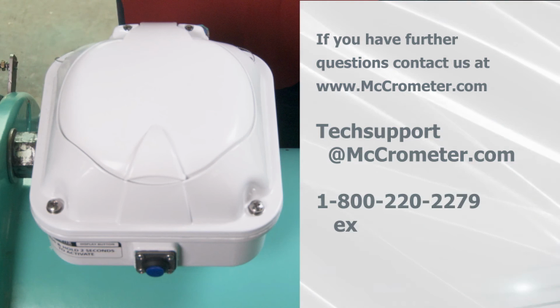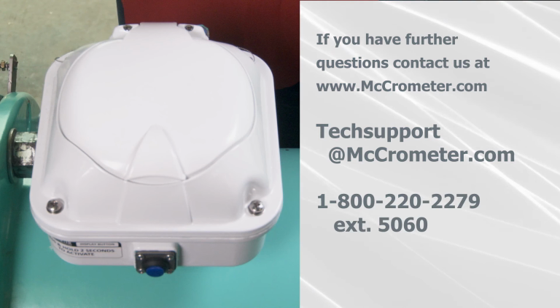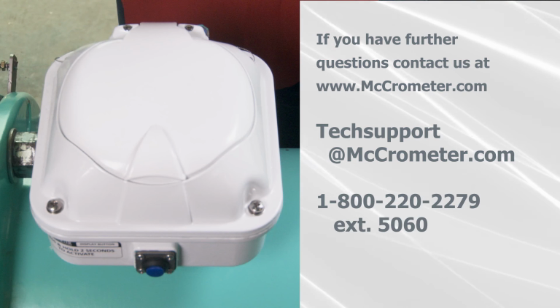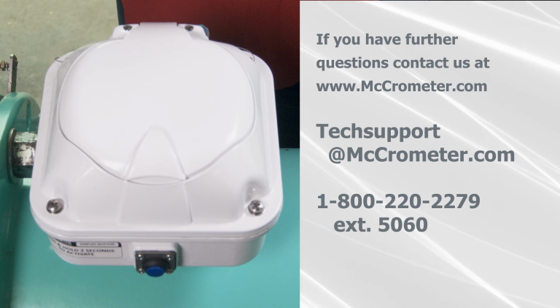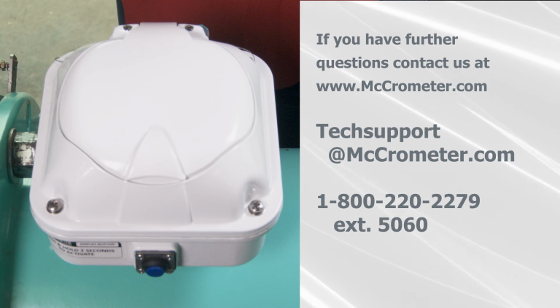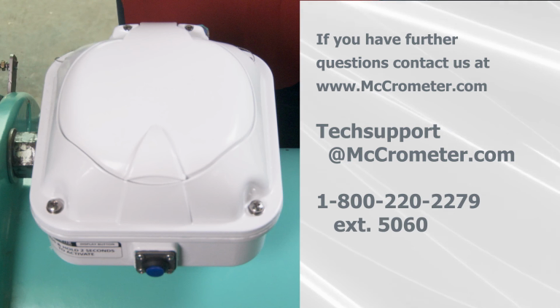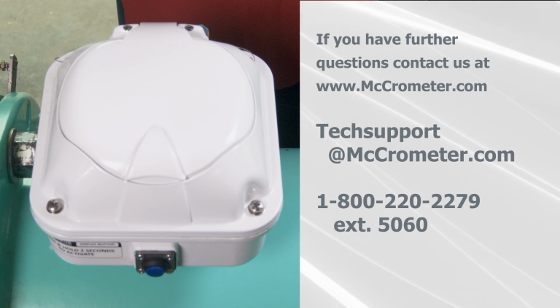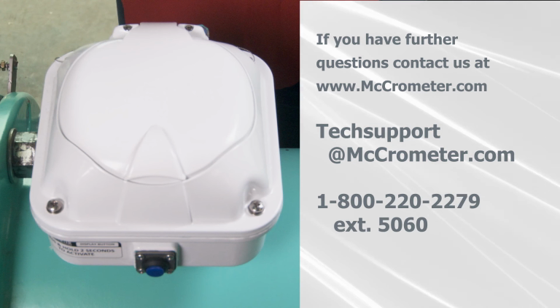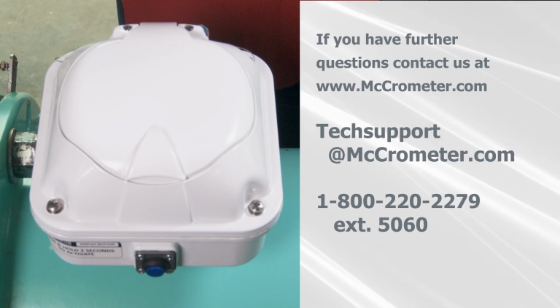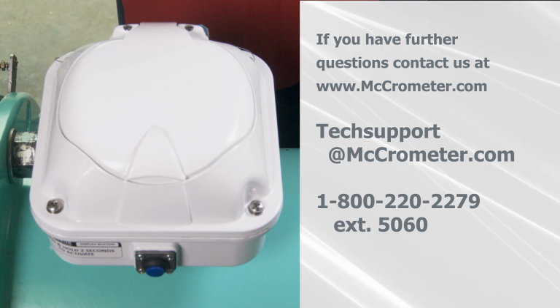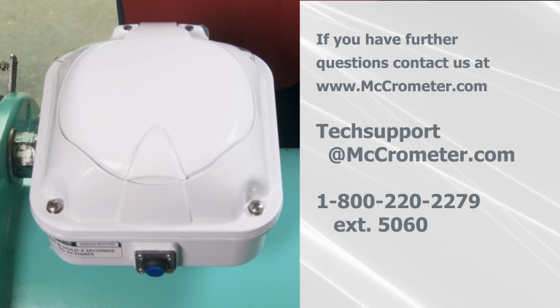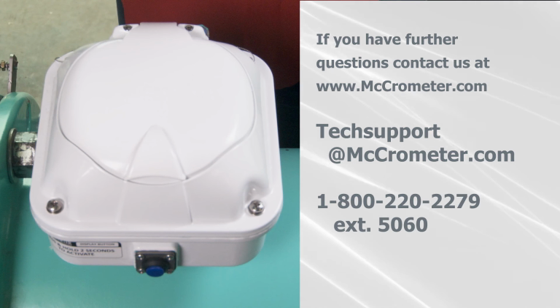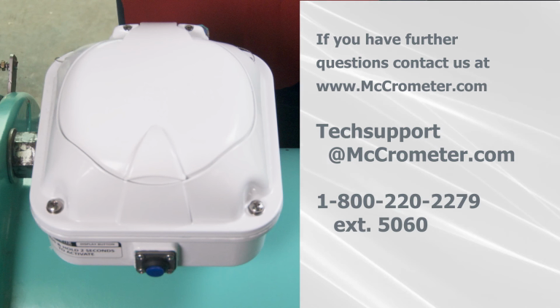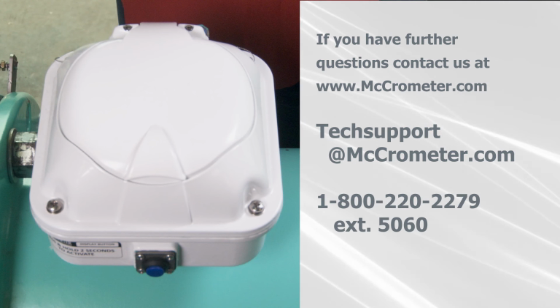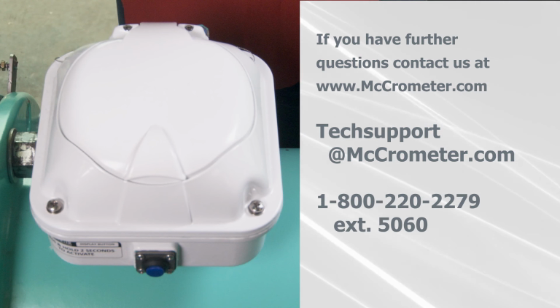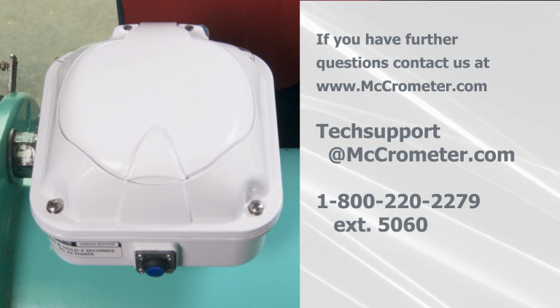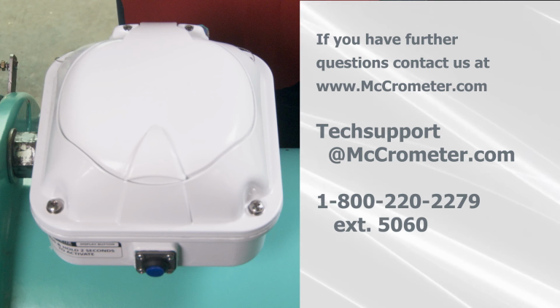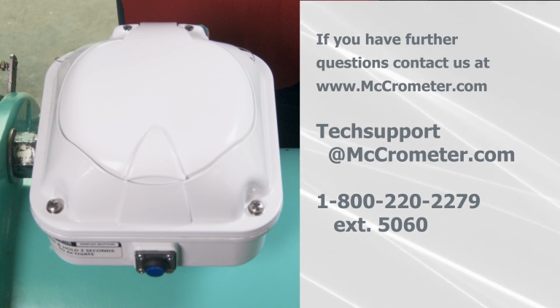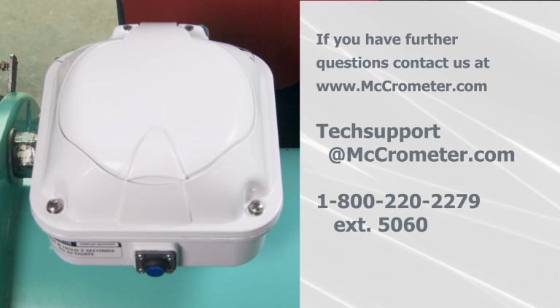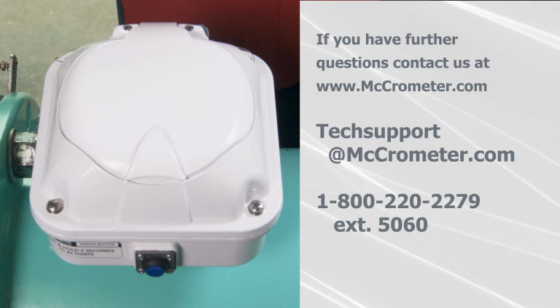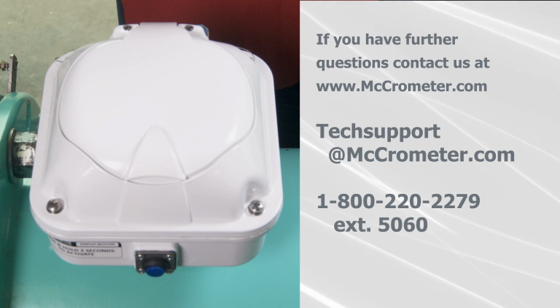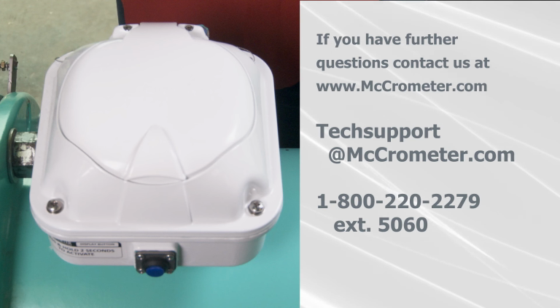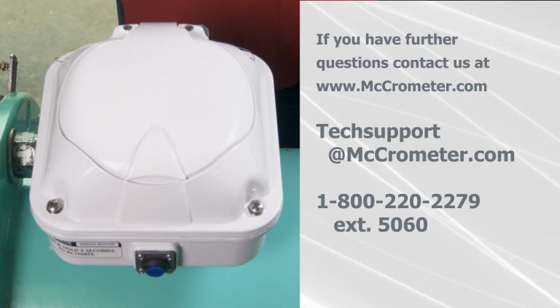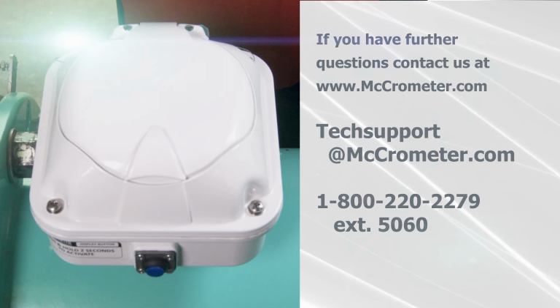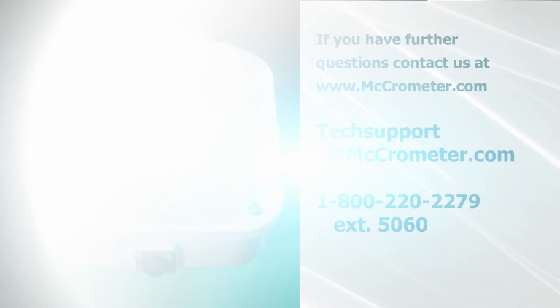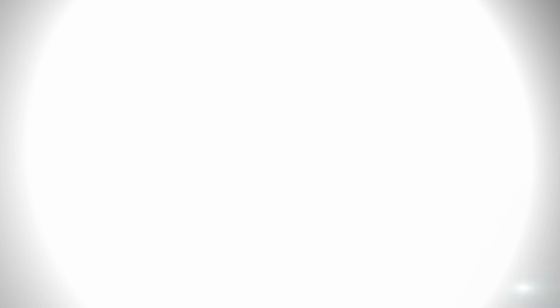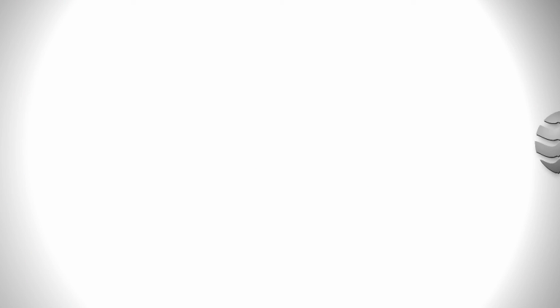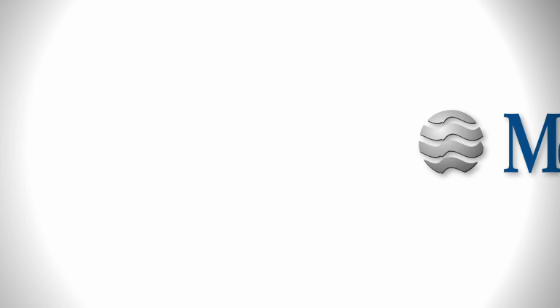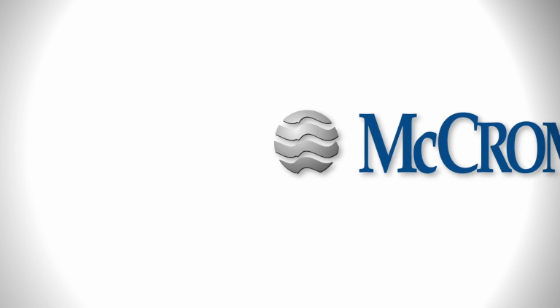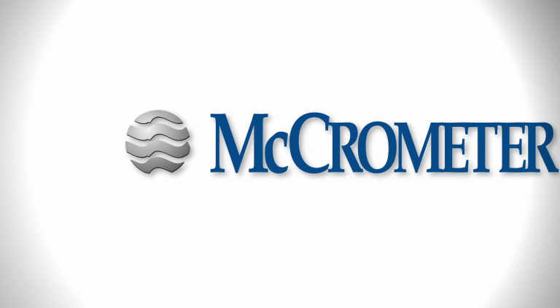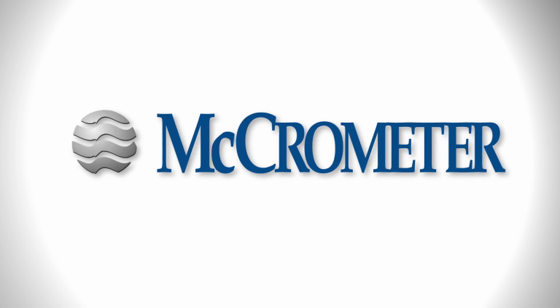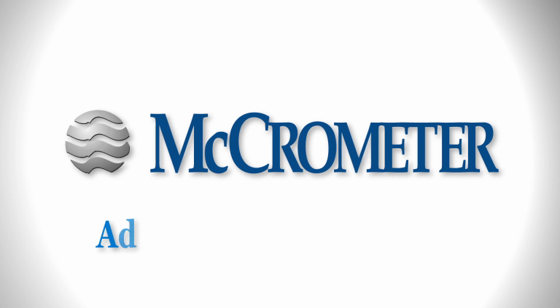As always, if you have further questions, please feel free to contact Micrometer Technical Support.